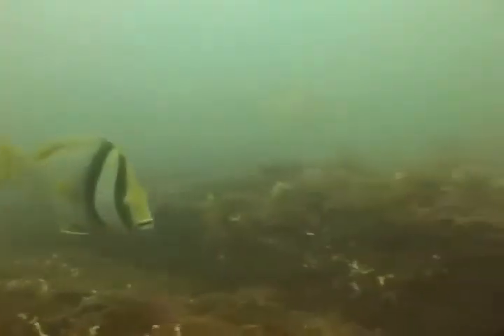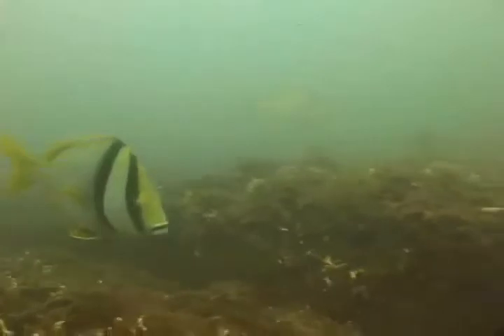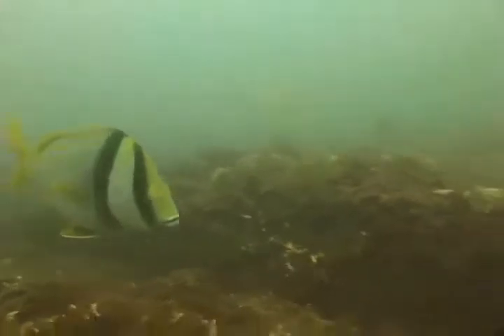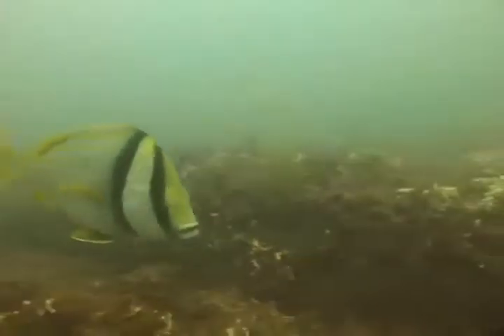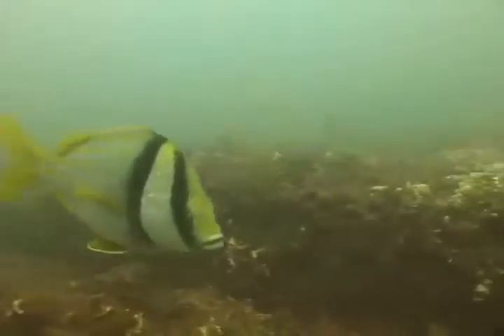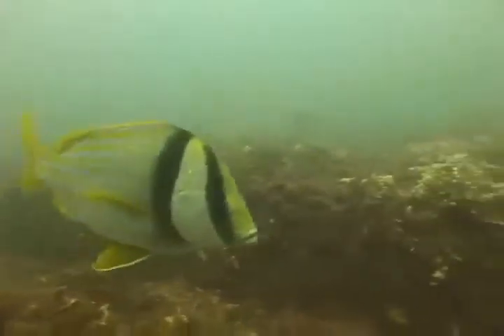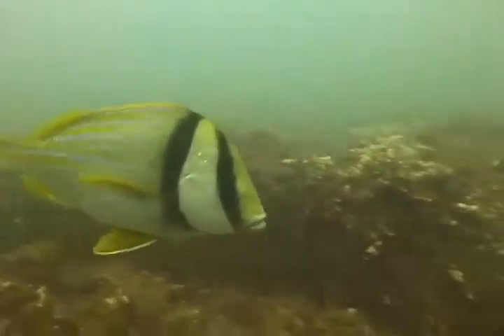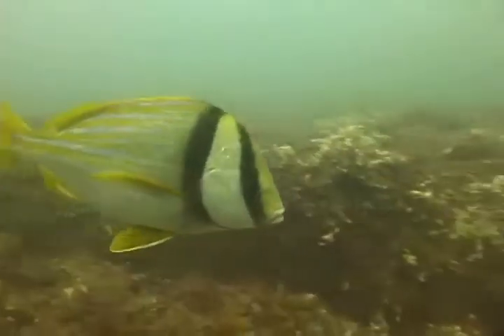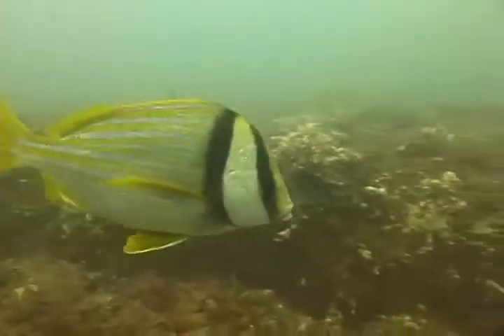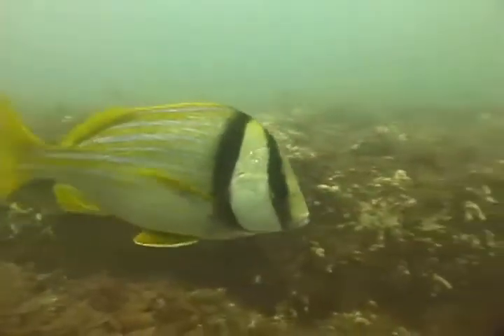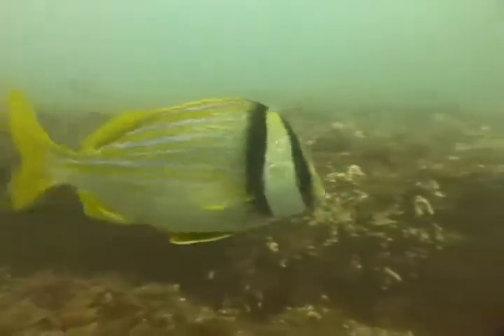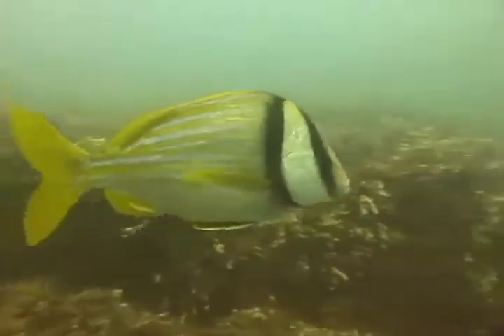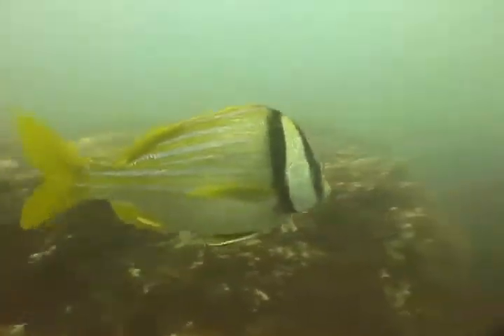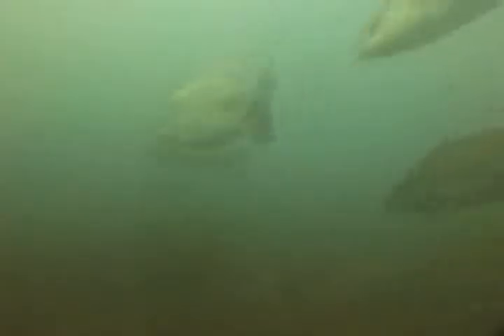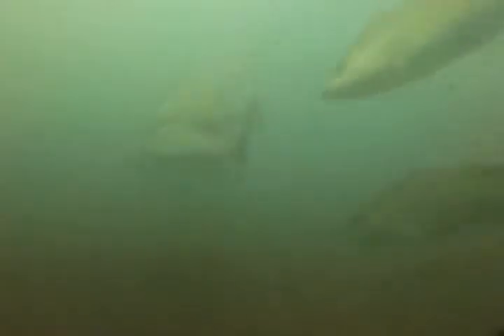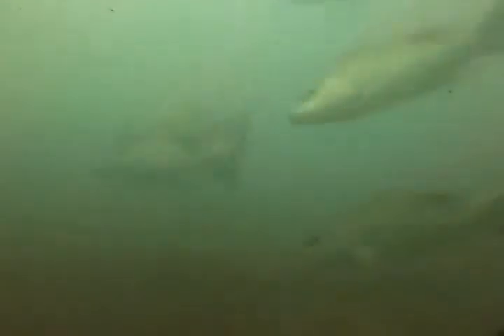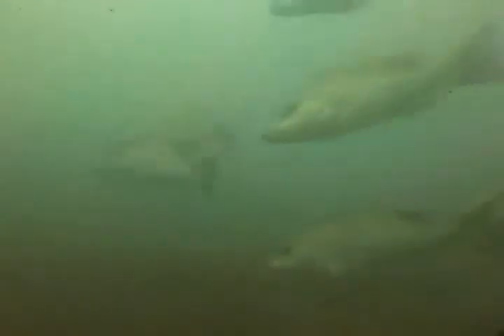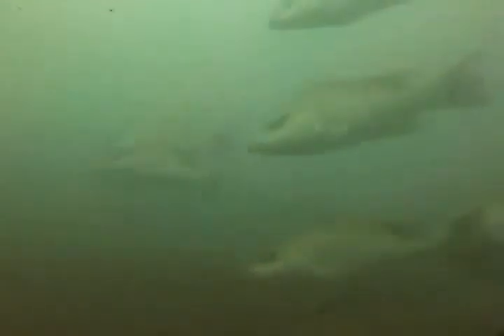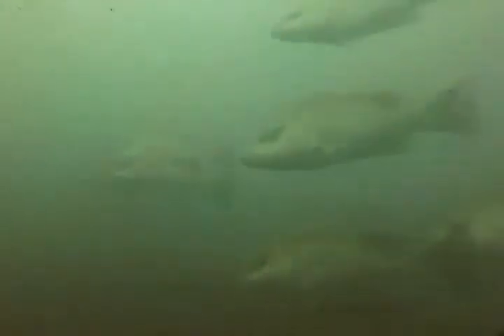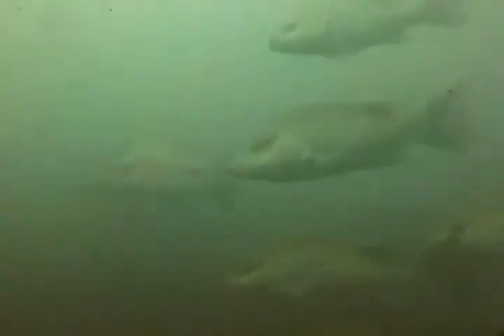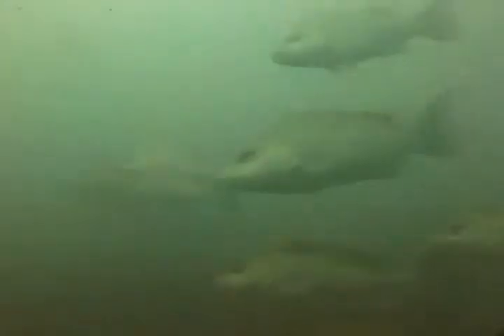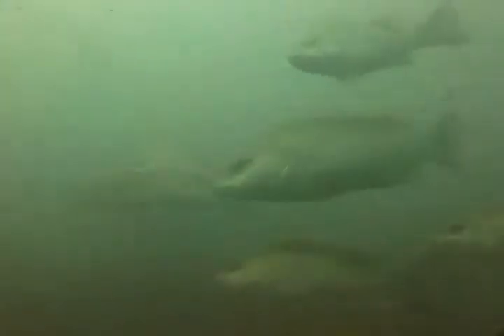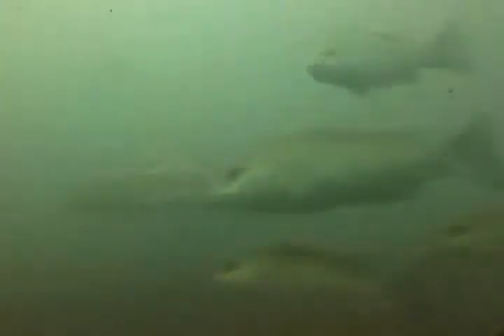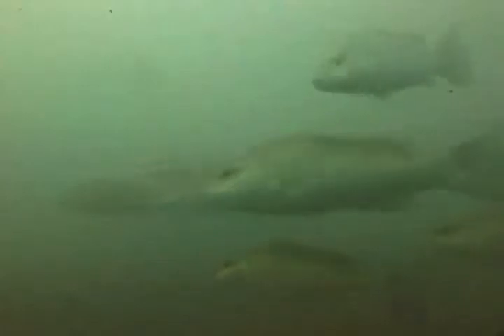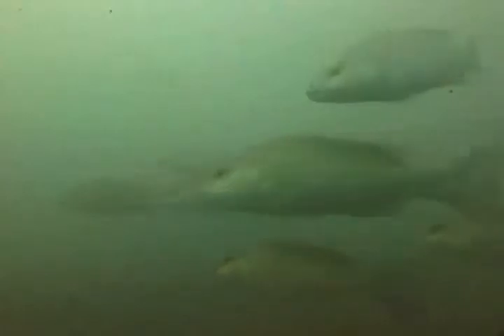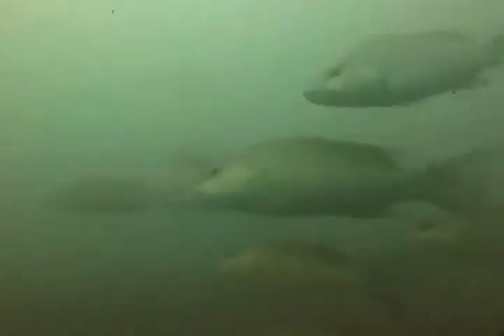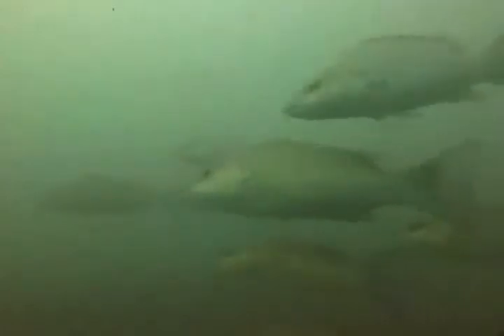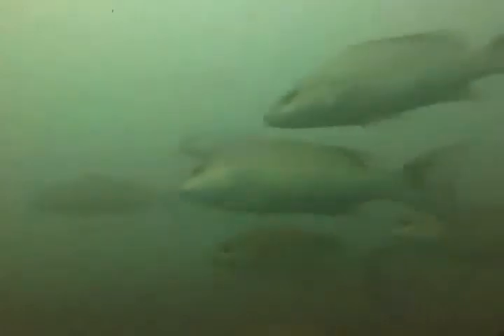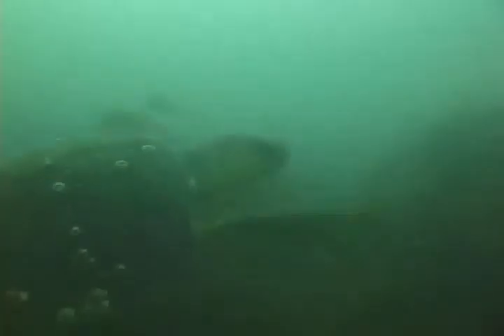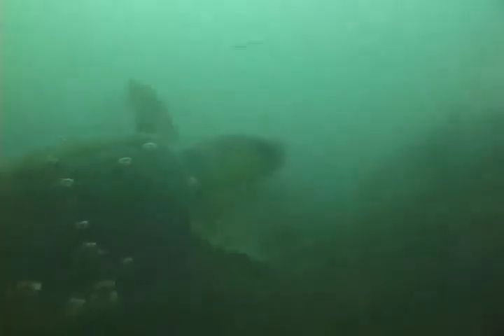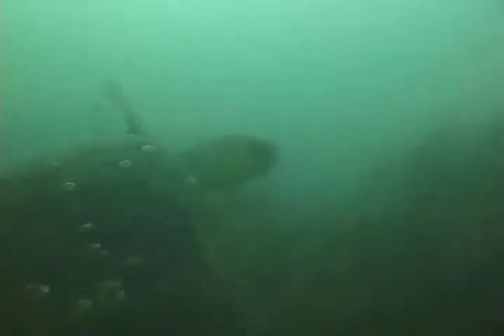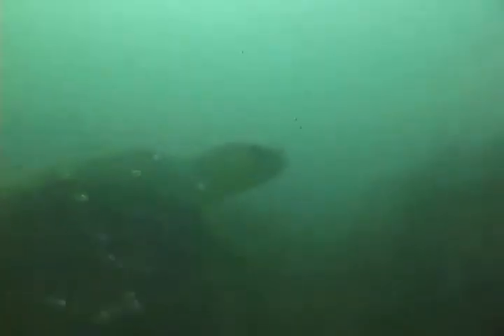Tropical fish are found close to the reef, and red snapper are abundant above it, along with occasional sea turtles and sharks.